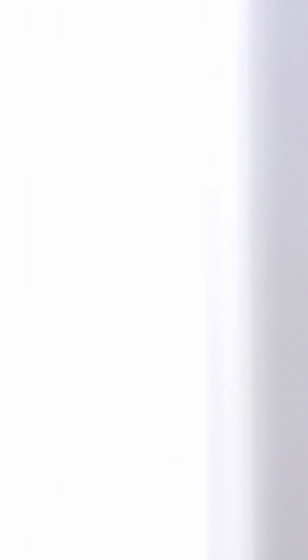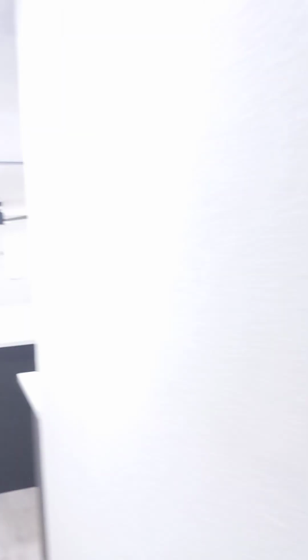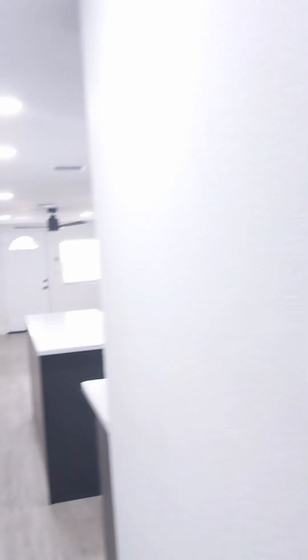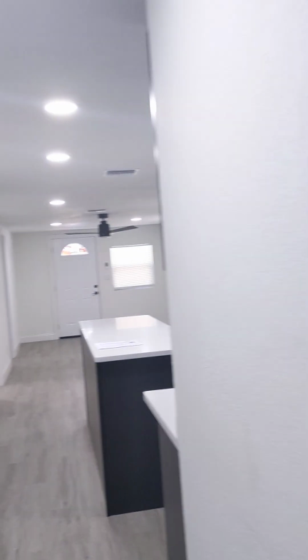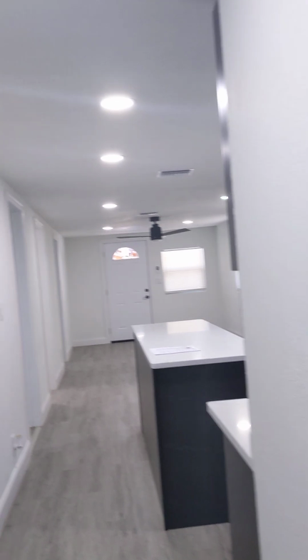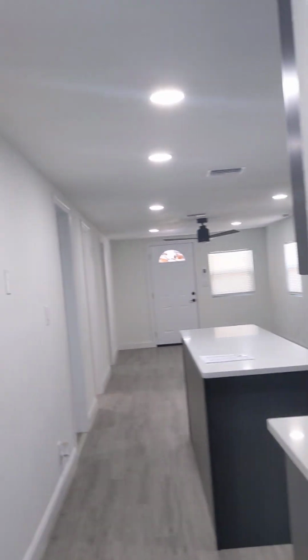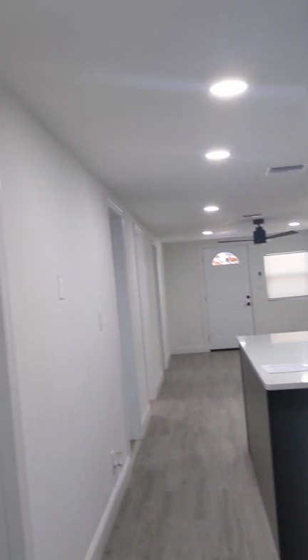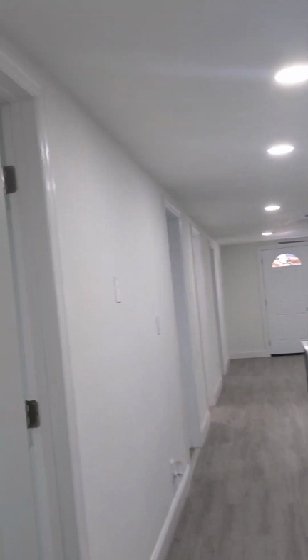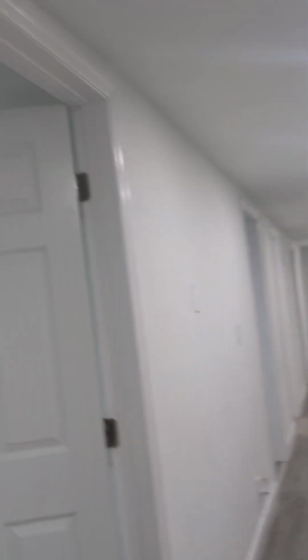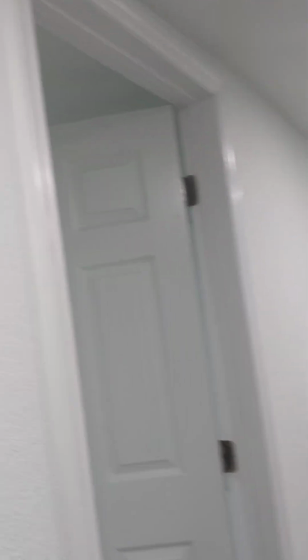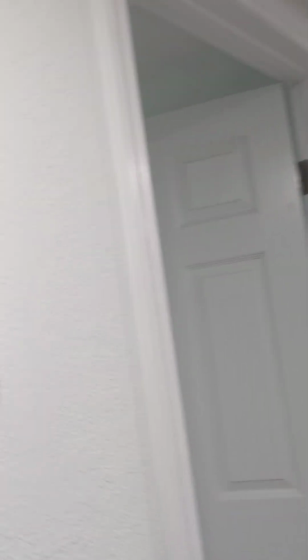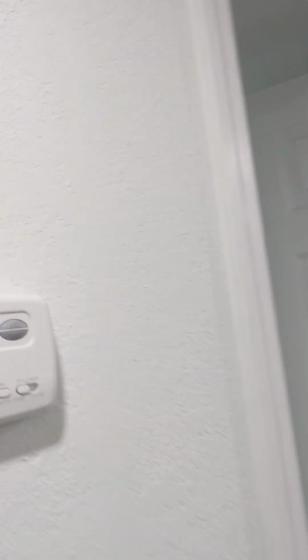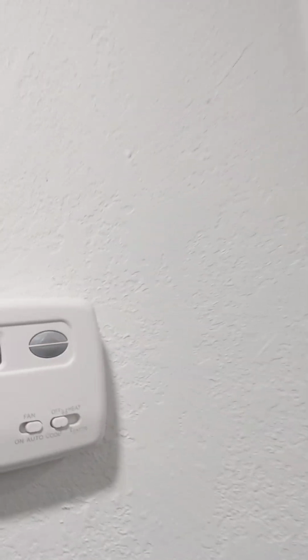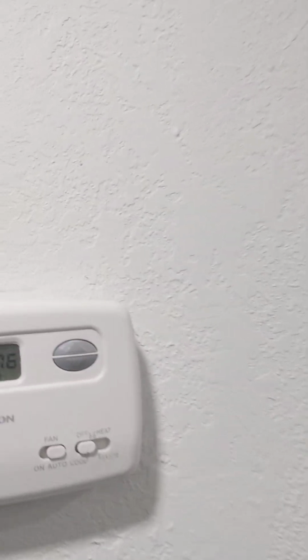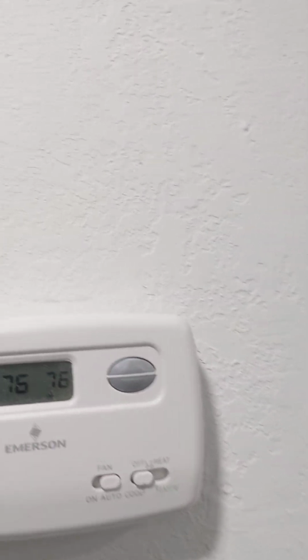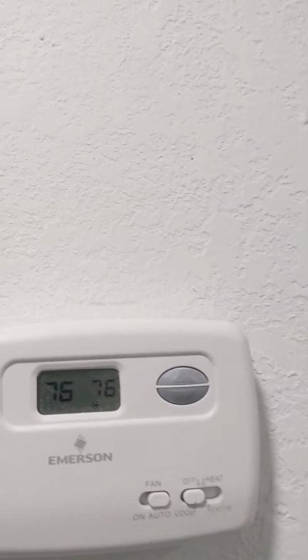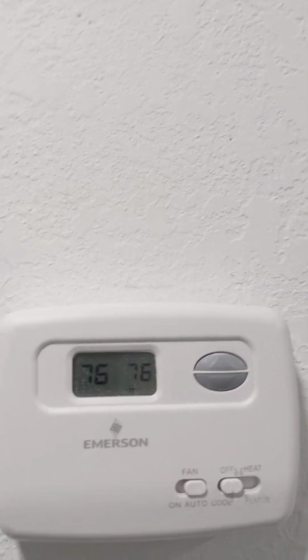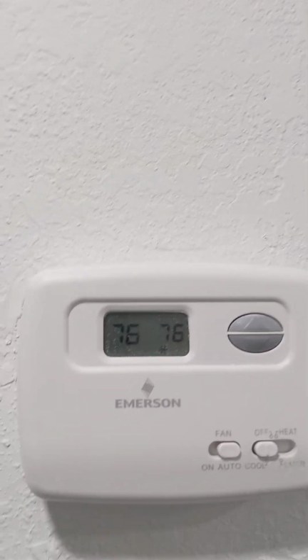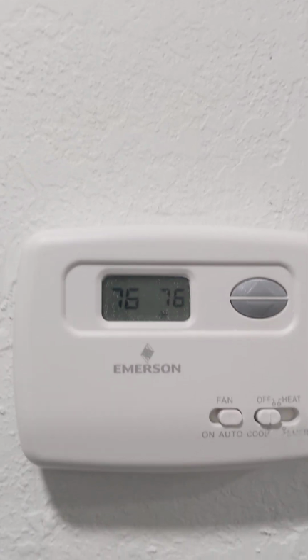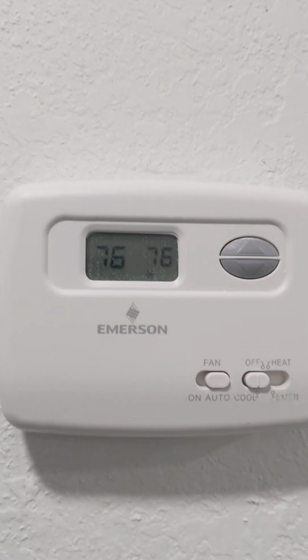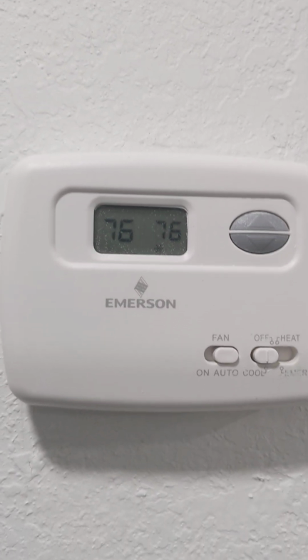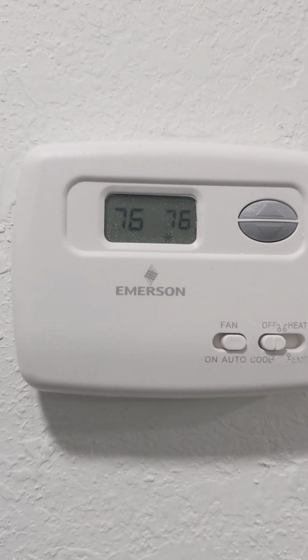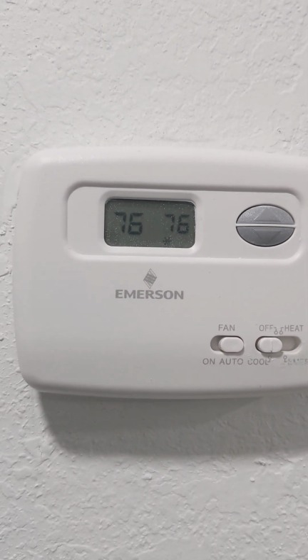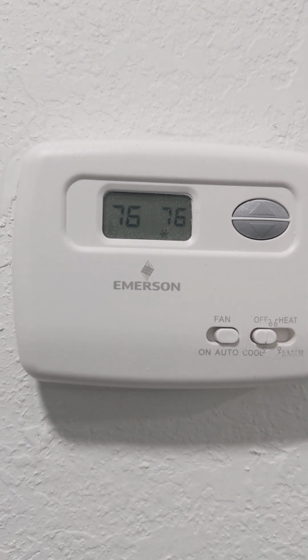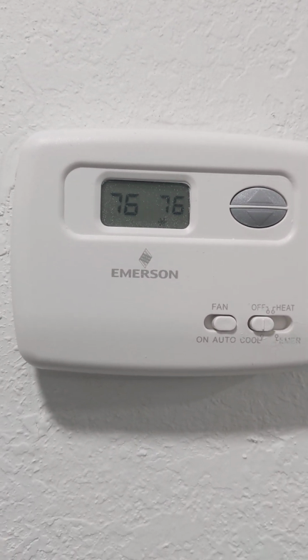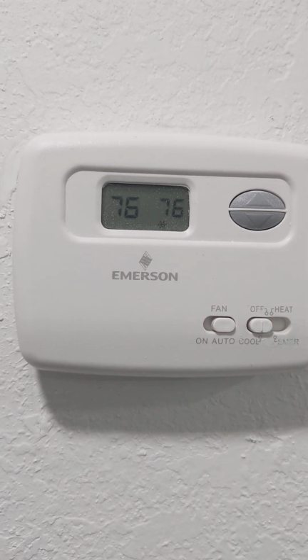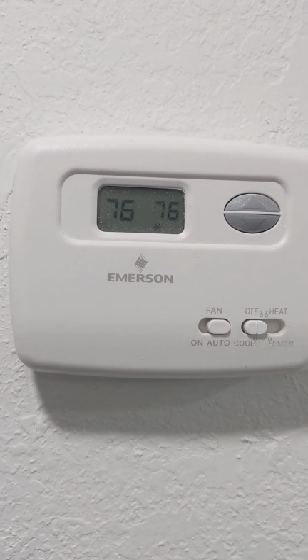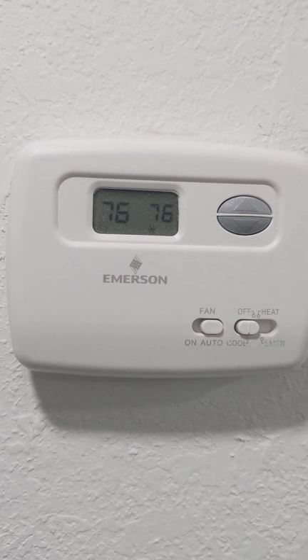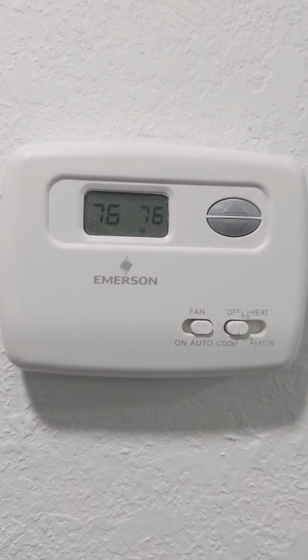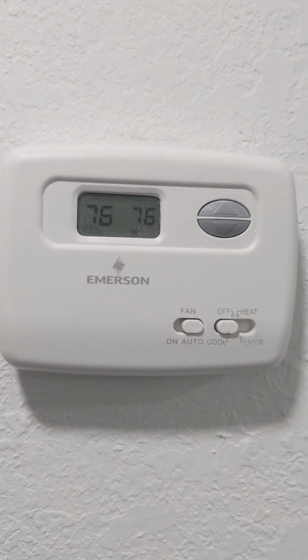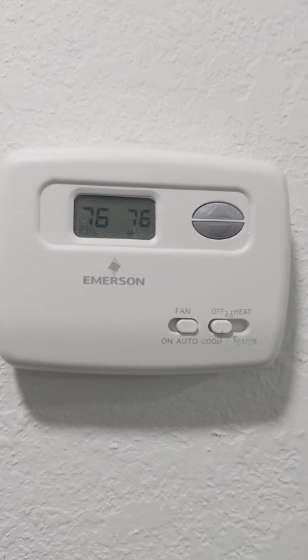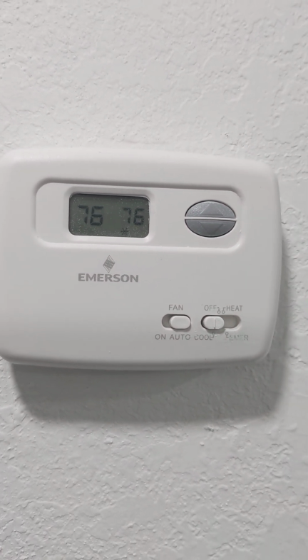The AC works well. Here's the thermostat. It feels cooler than 76.